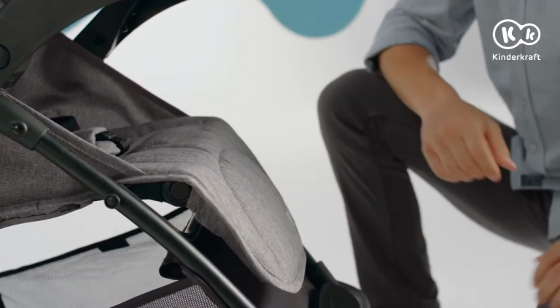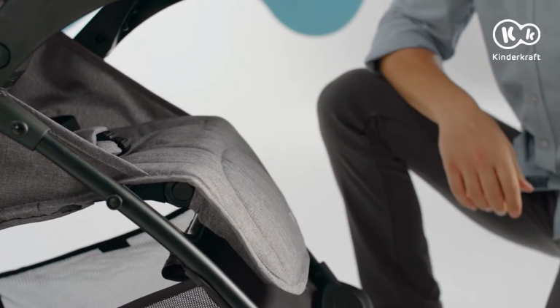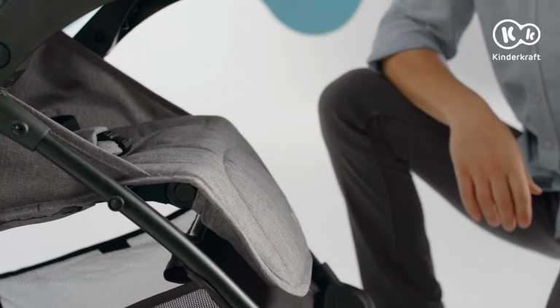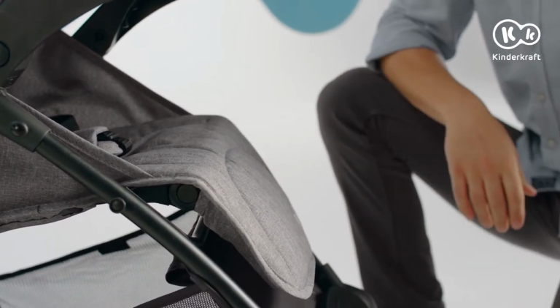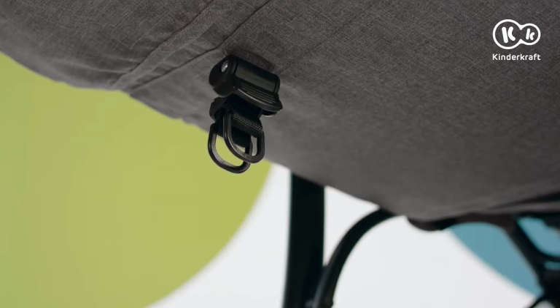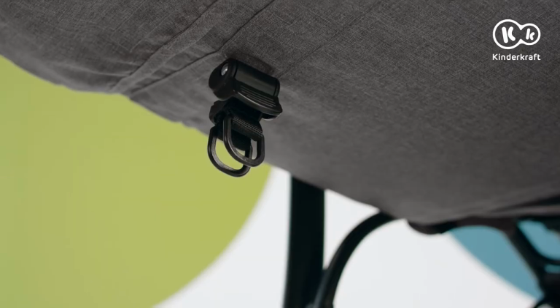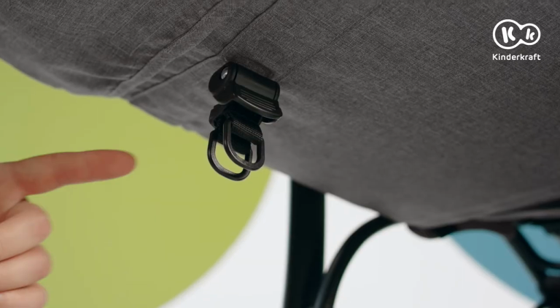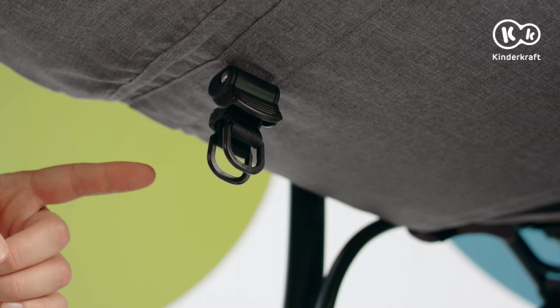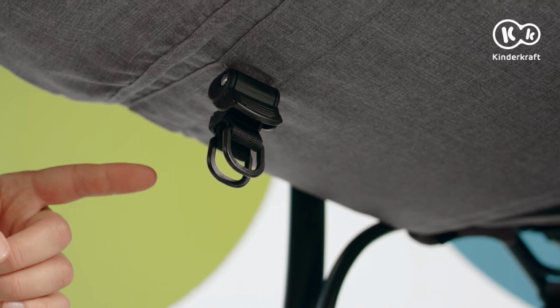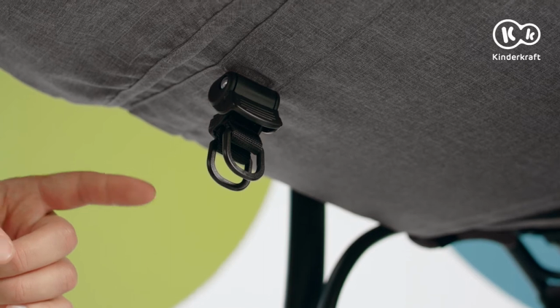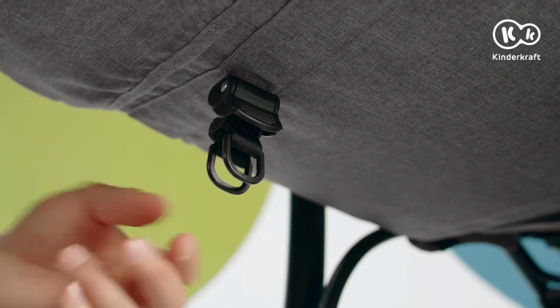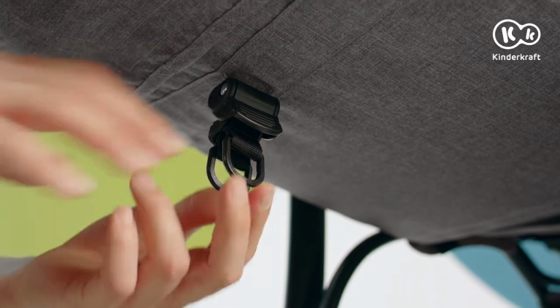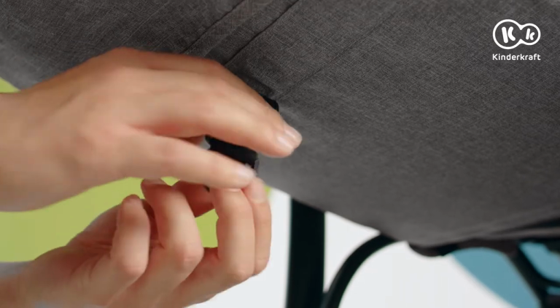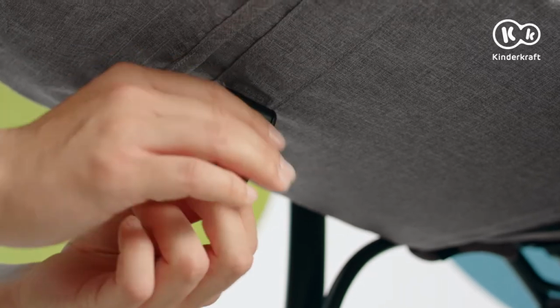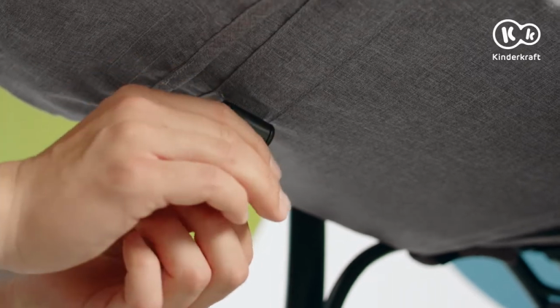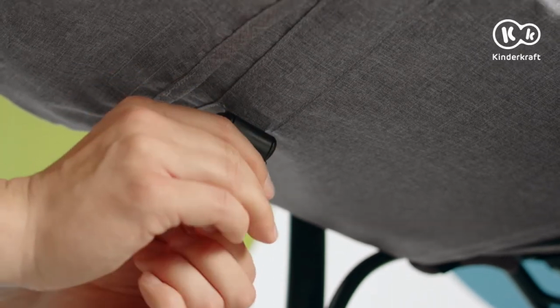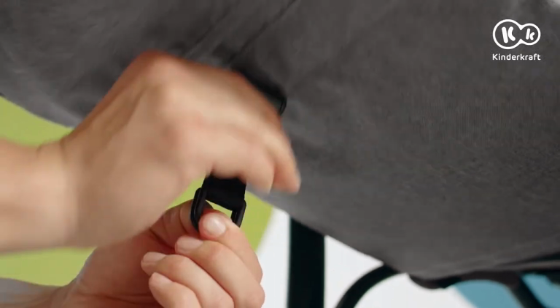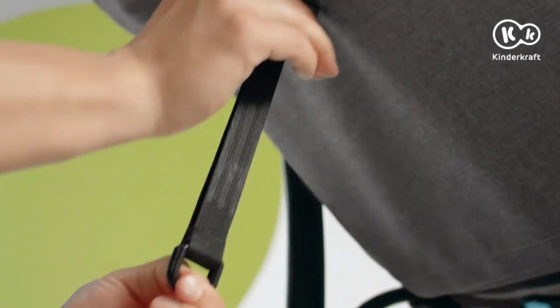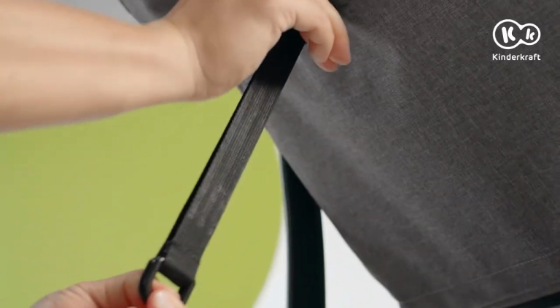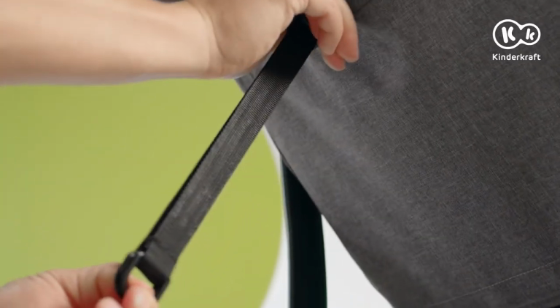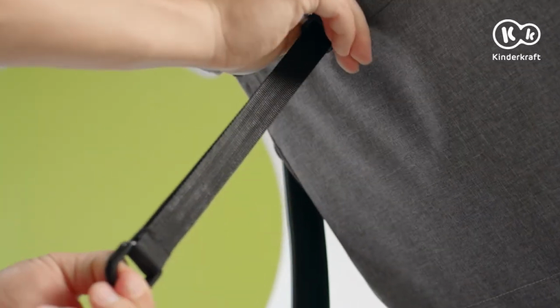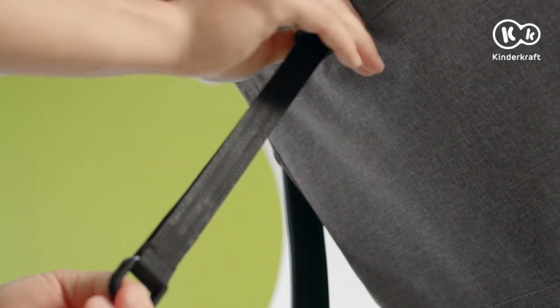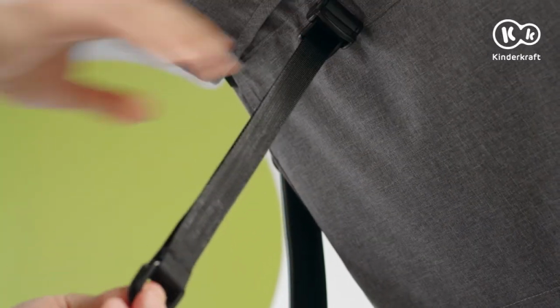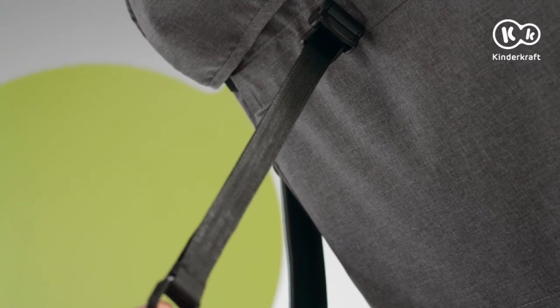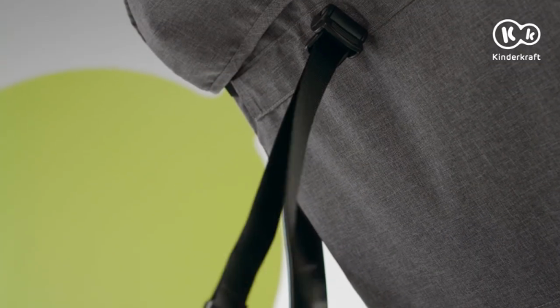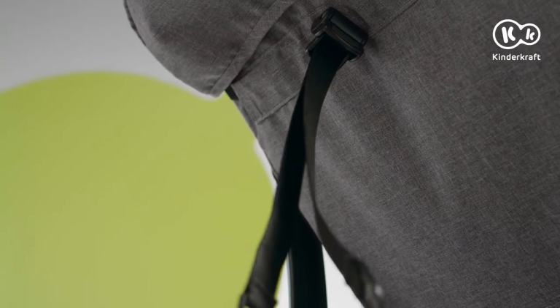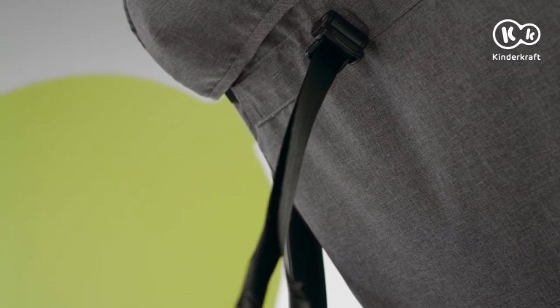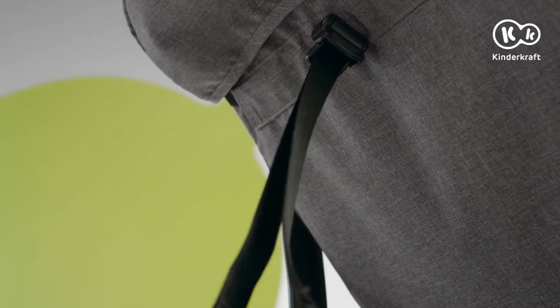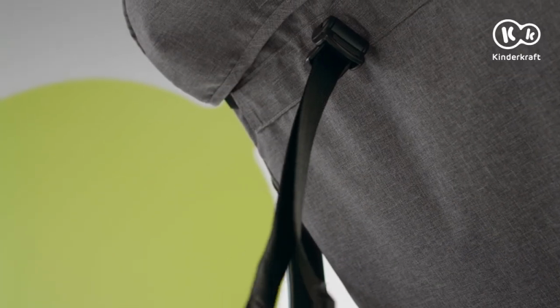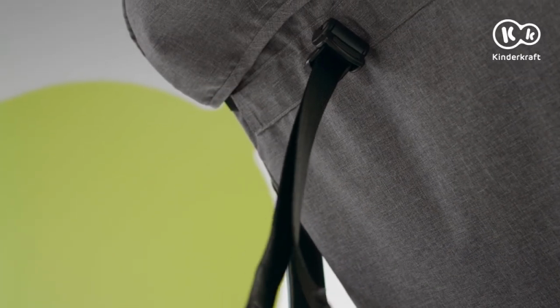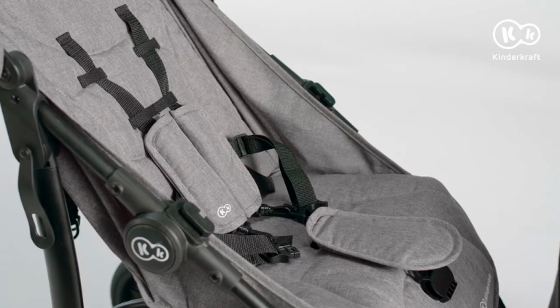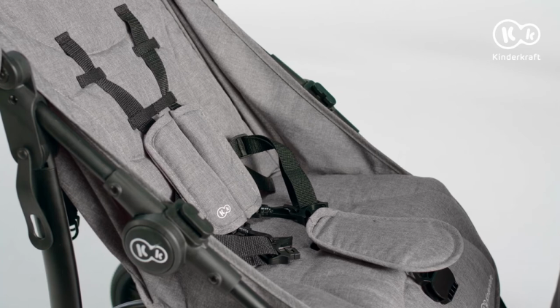The seat has a smoothly adjustable backrest. It can be adjusted from a lying to a sitting position by means of a buckle.